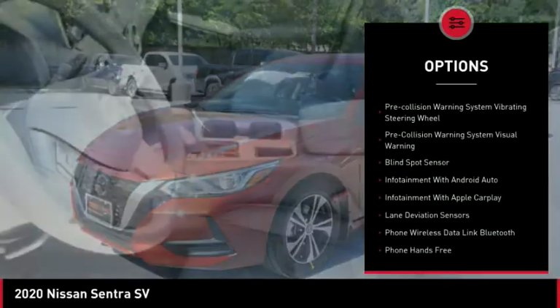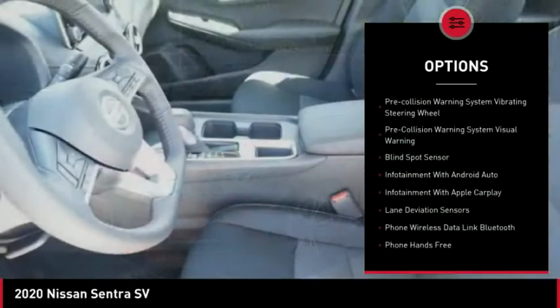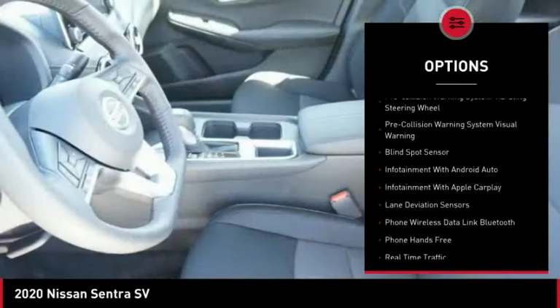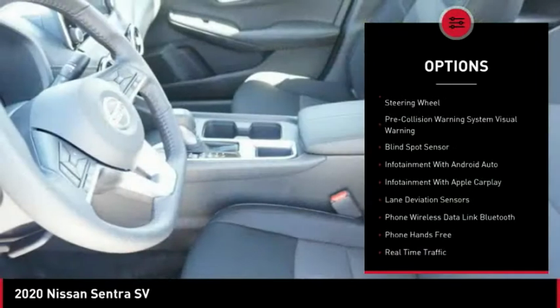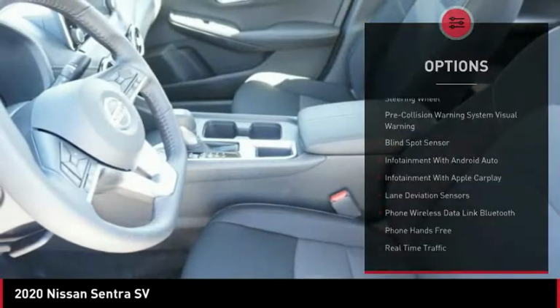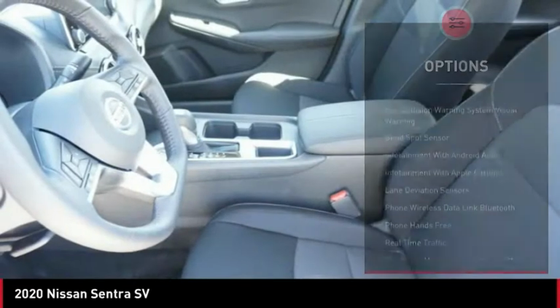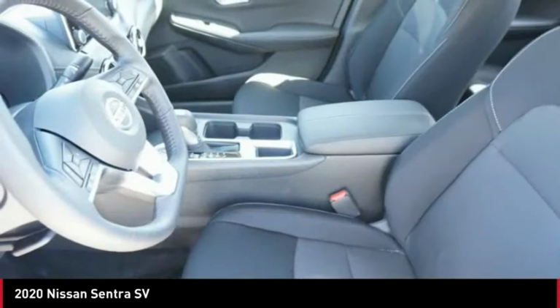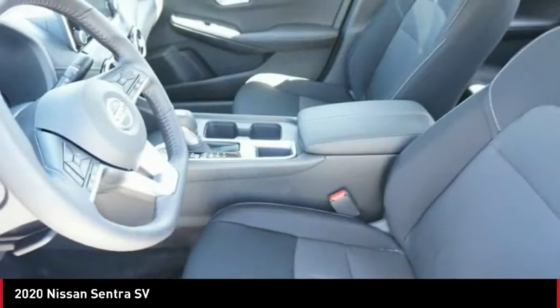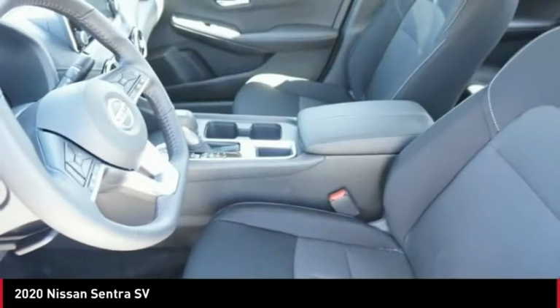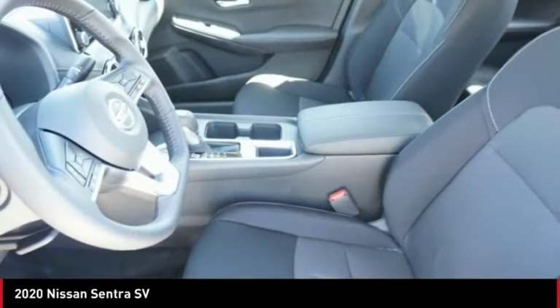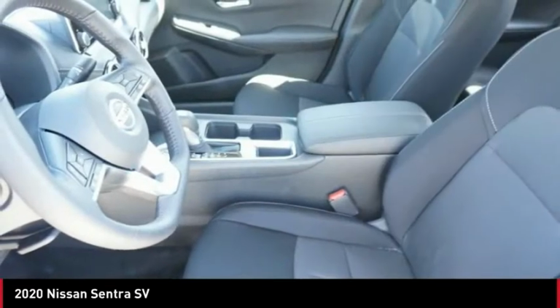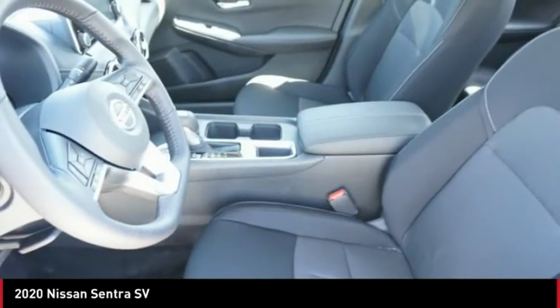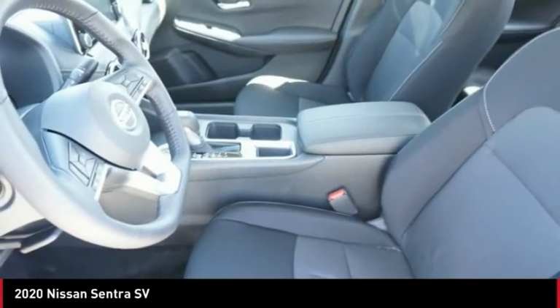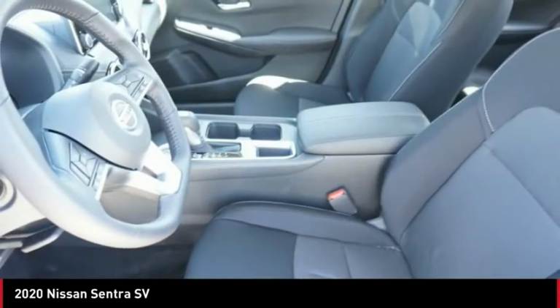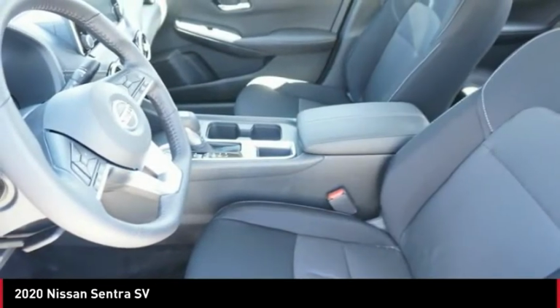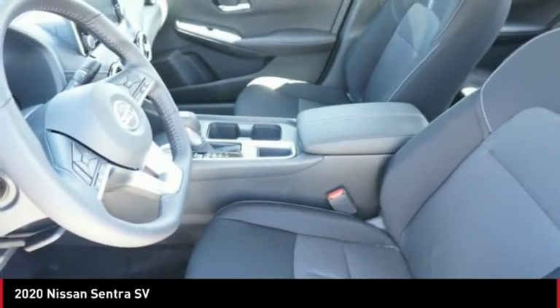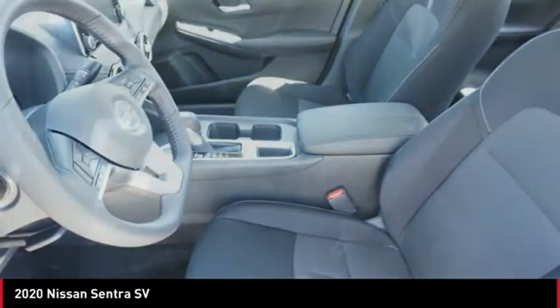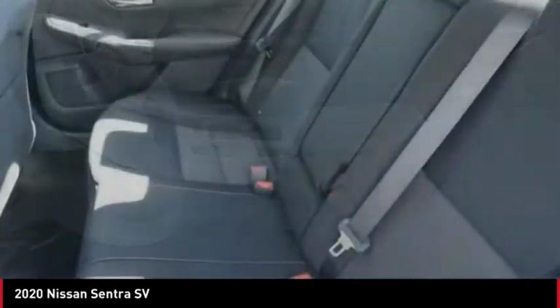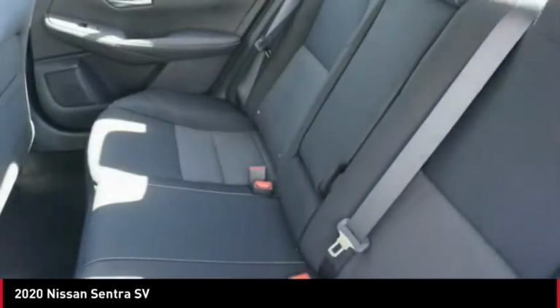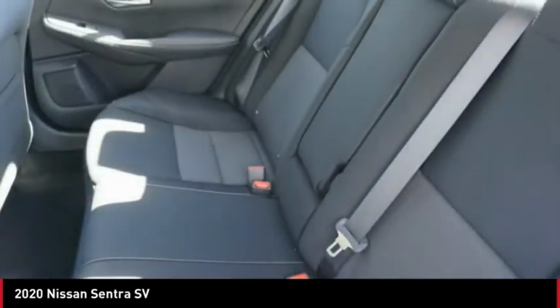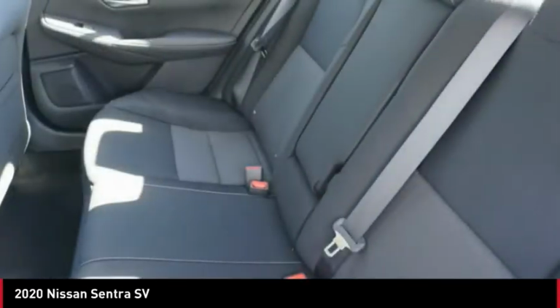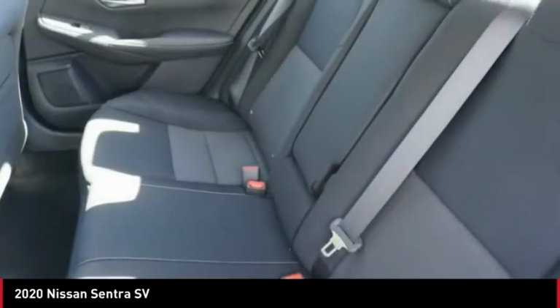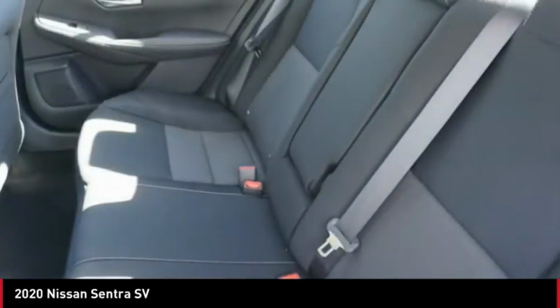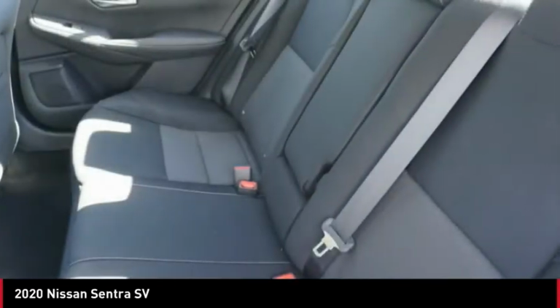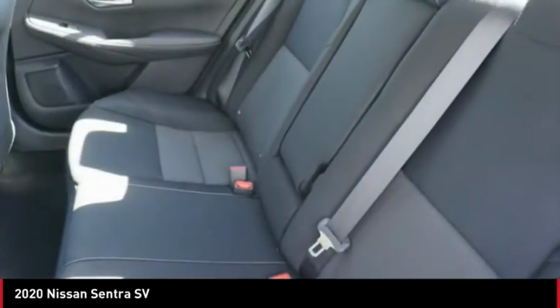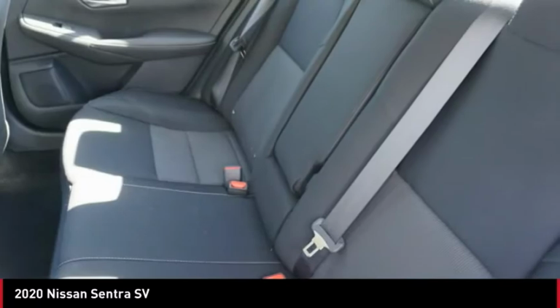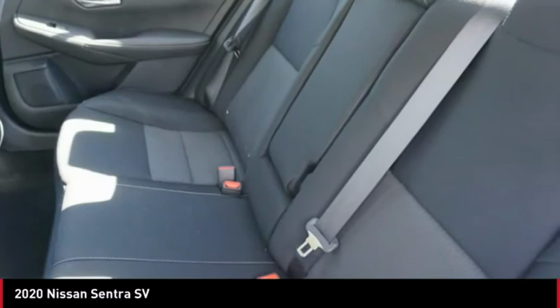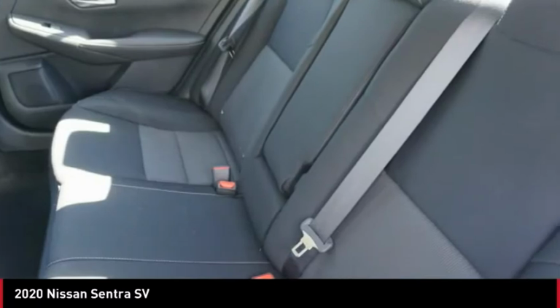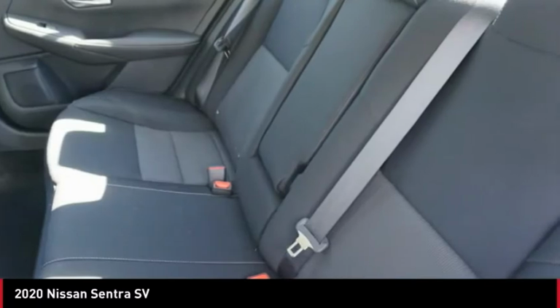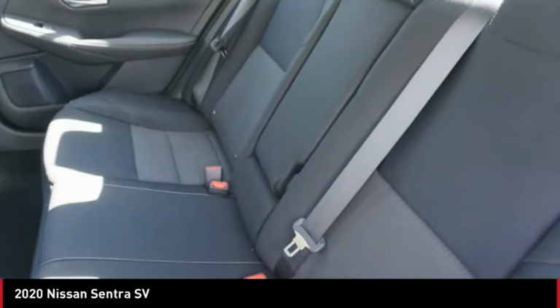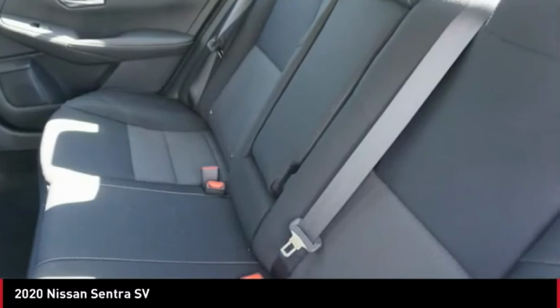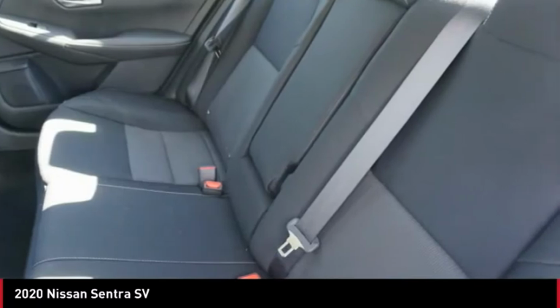Power brakes, braking assist, autonomous braking, rear view camera, and driver attention alert system.